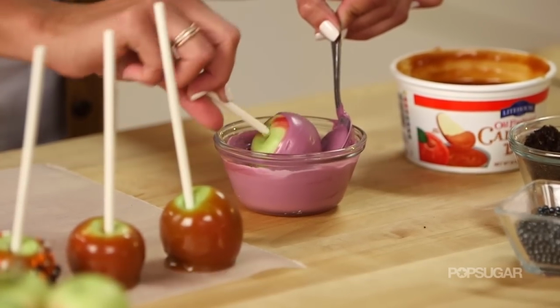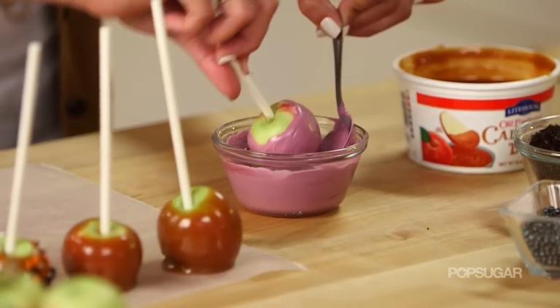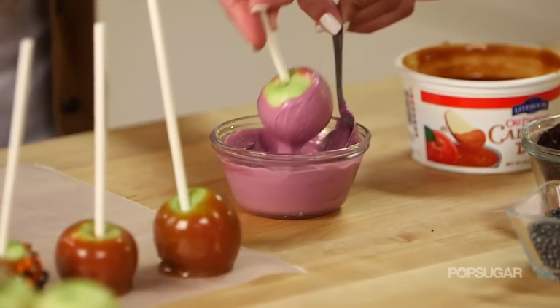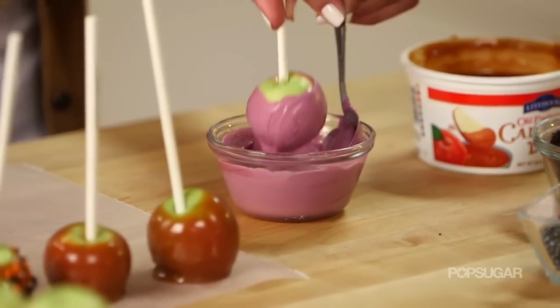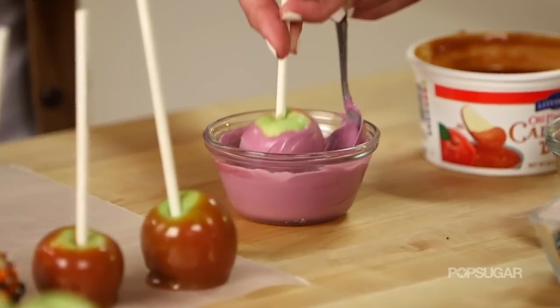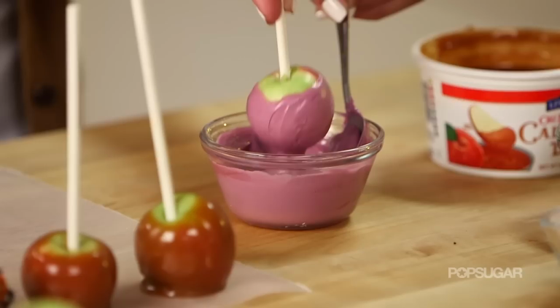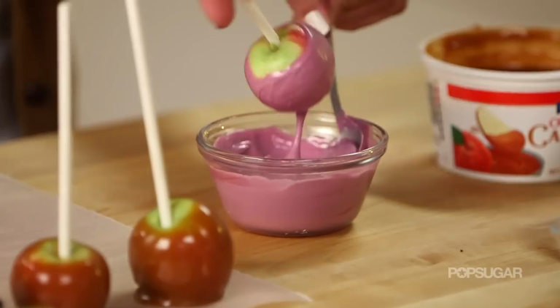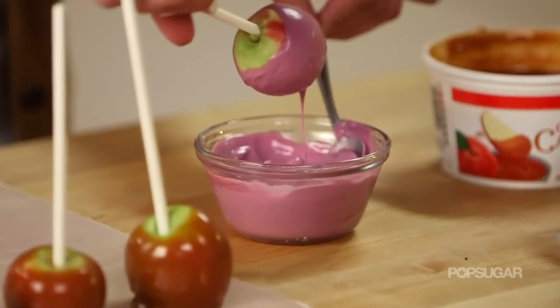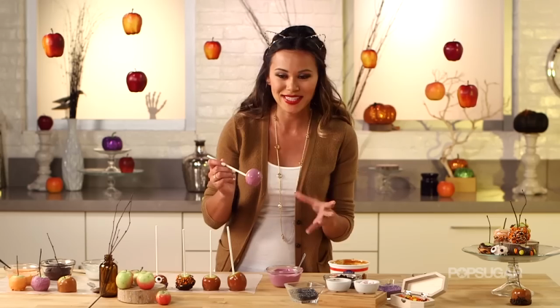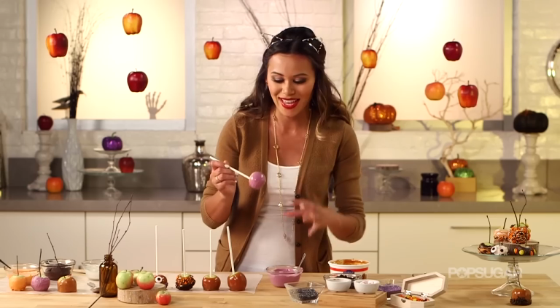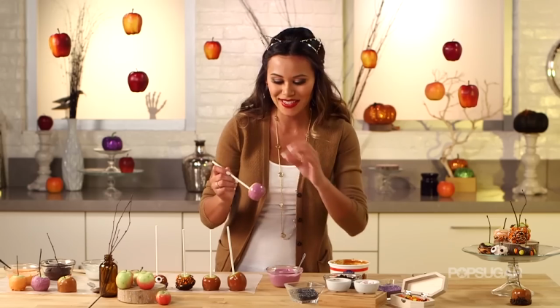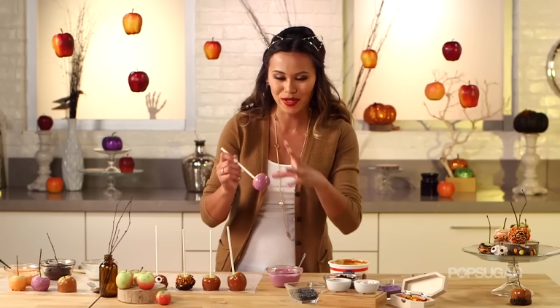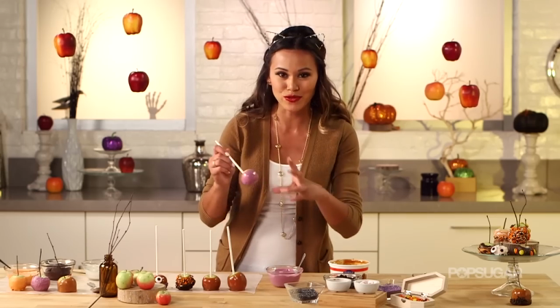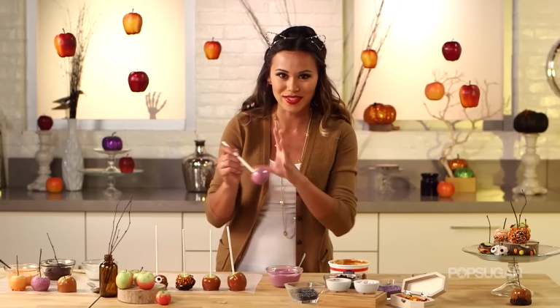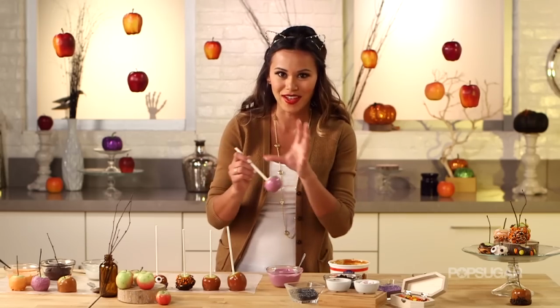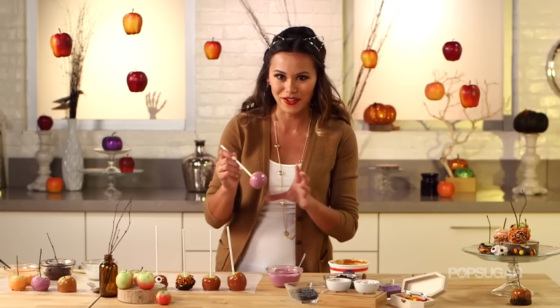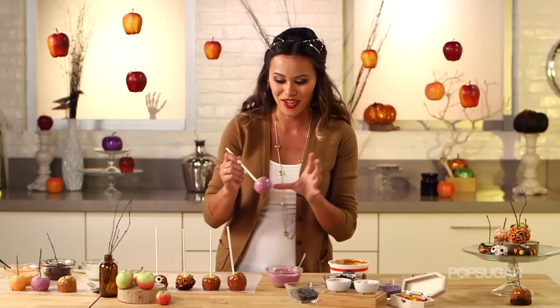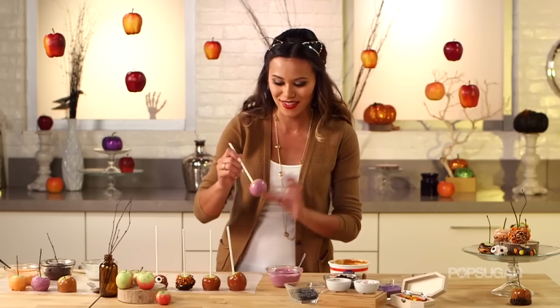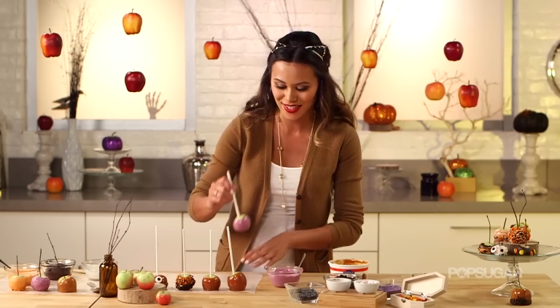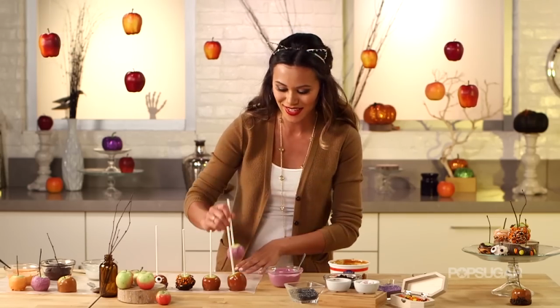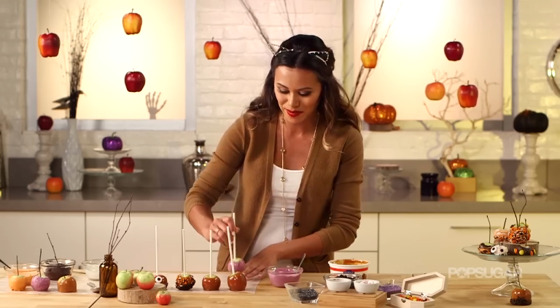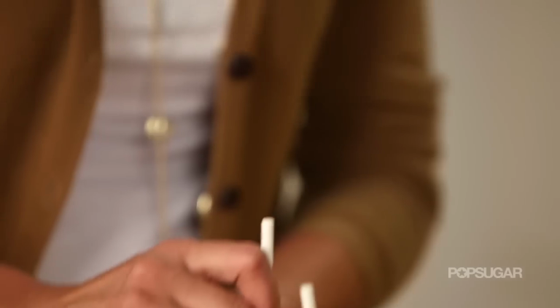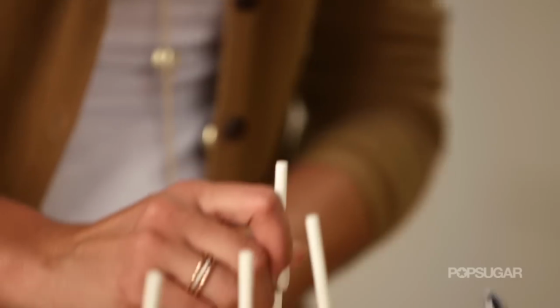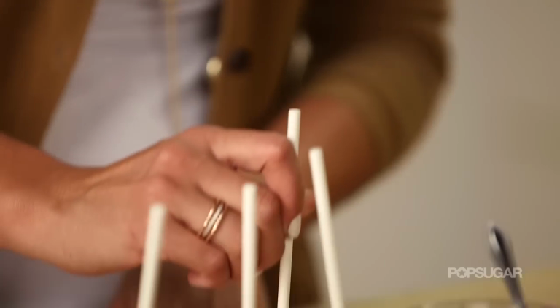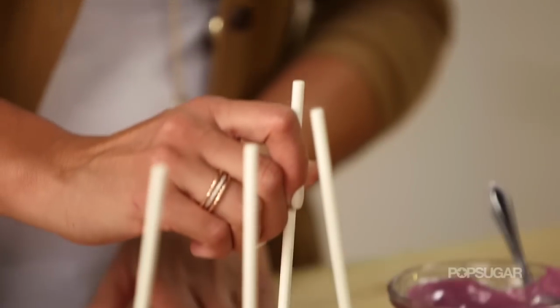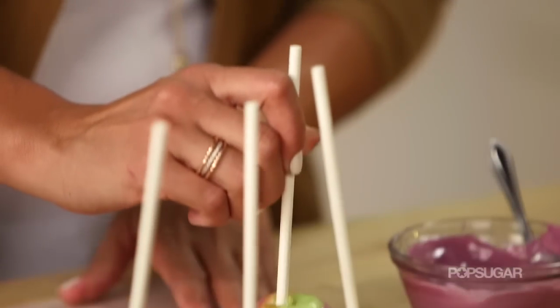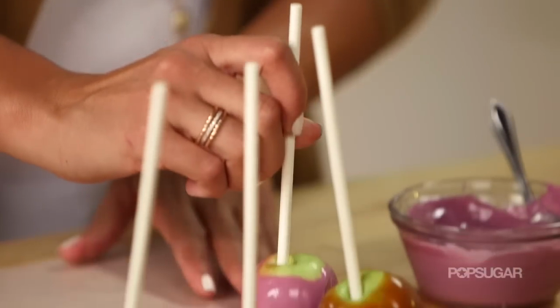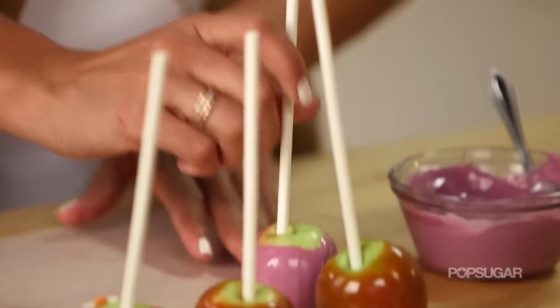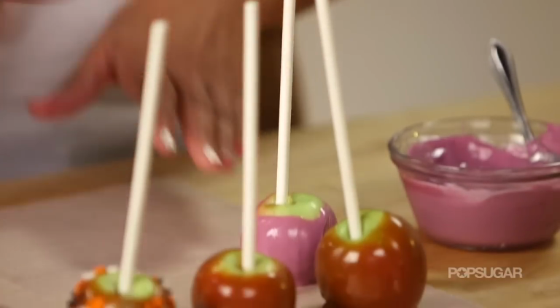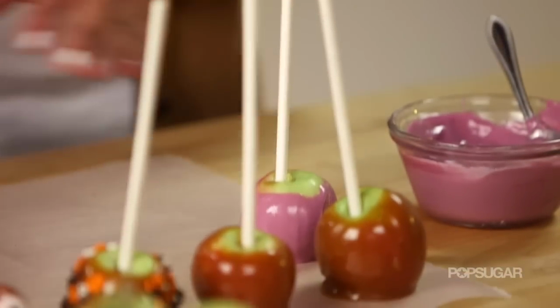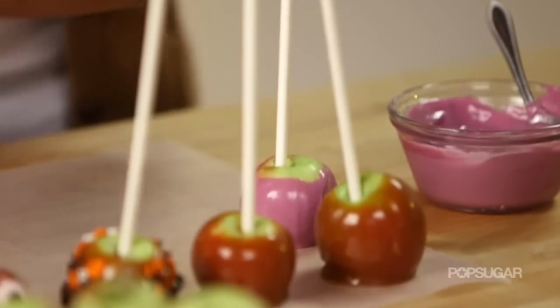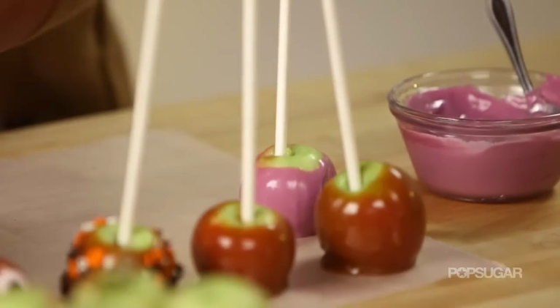I'm actually going to let this one set because I want to drizzle other chocolates on top. So I have one over here that I've already done.